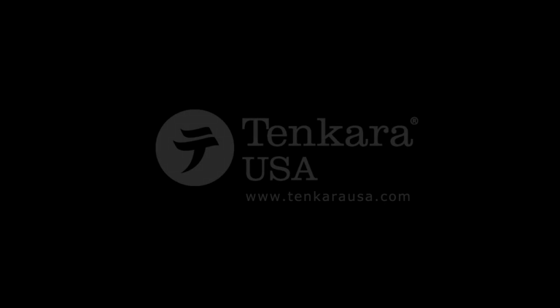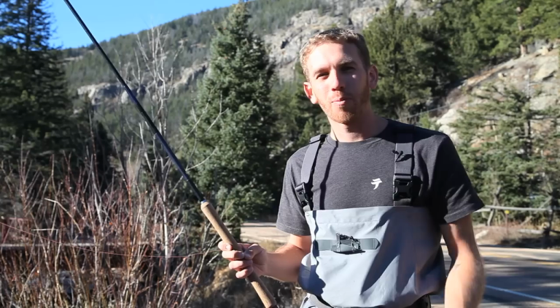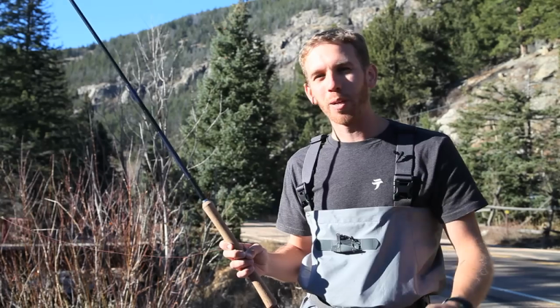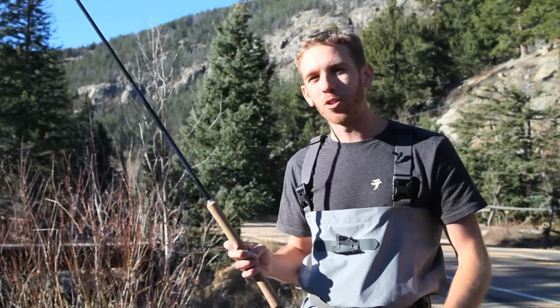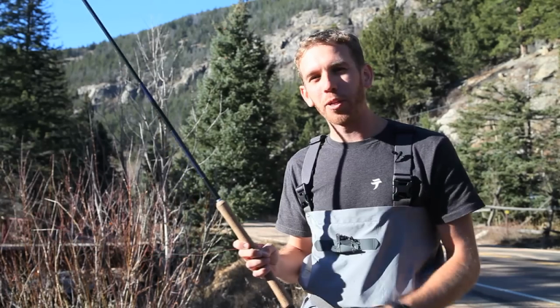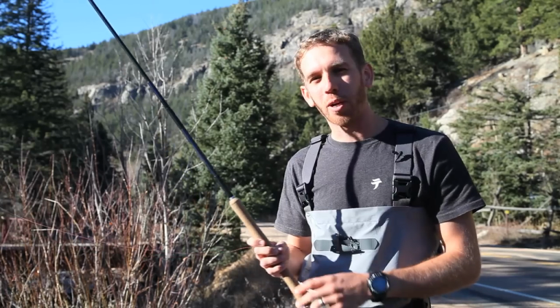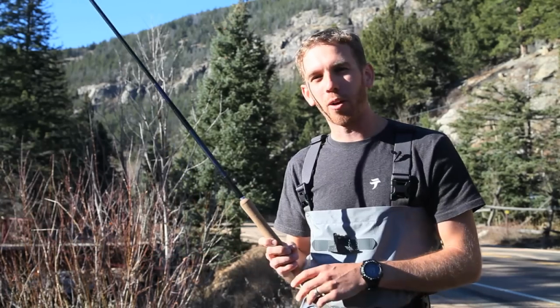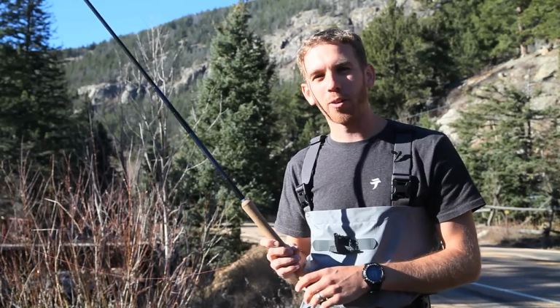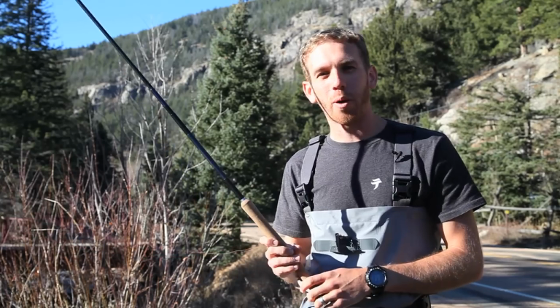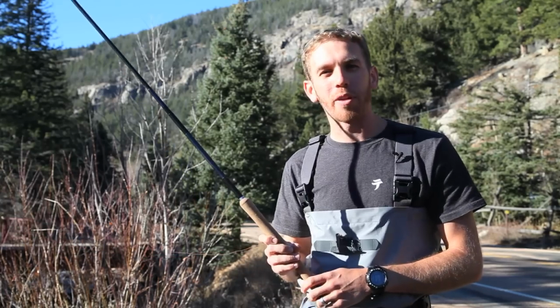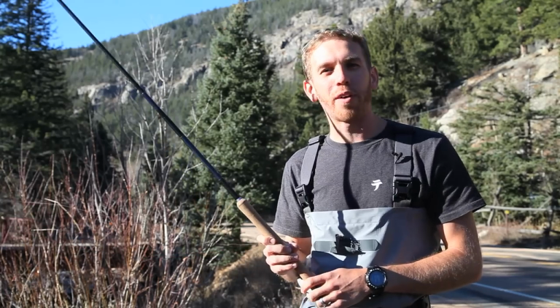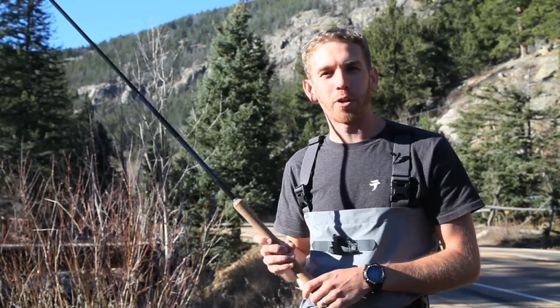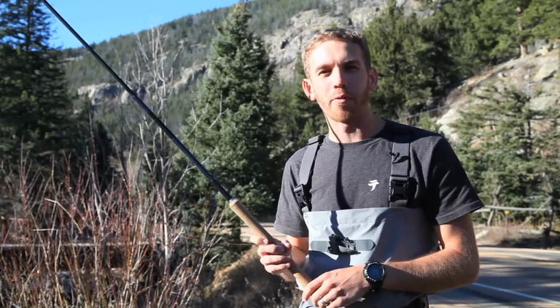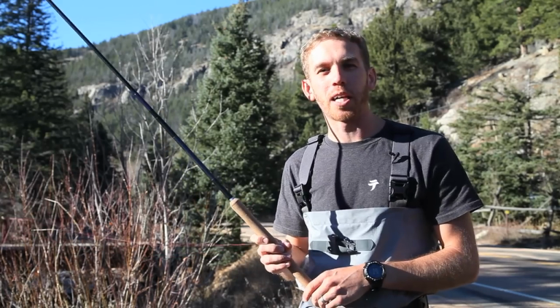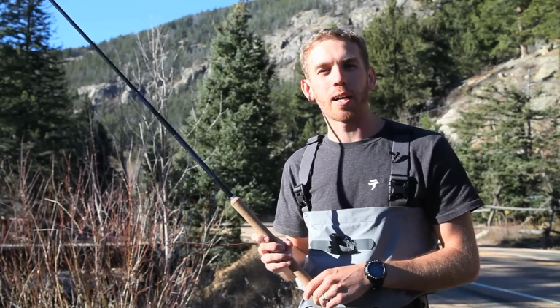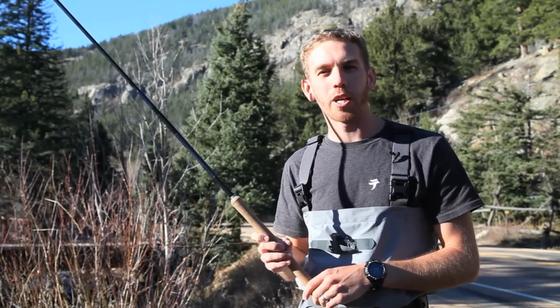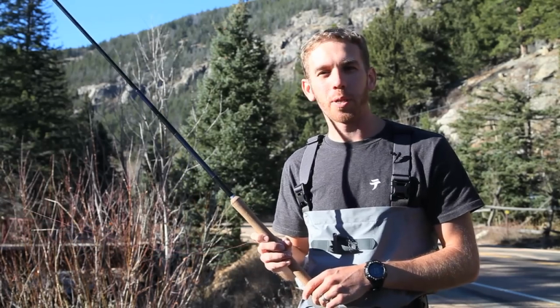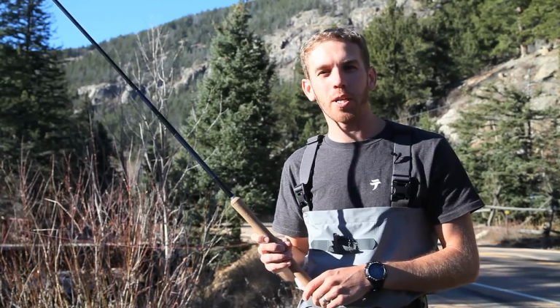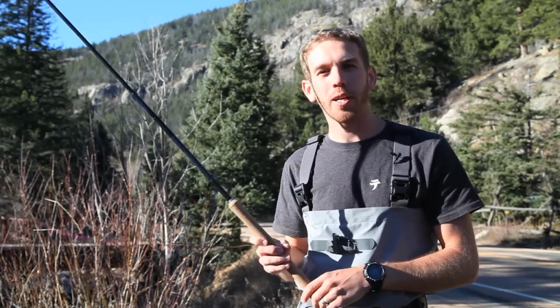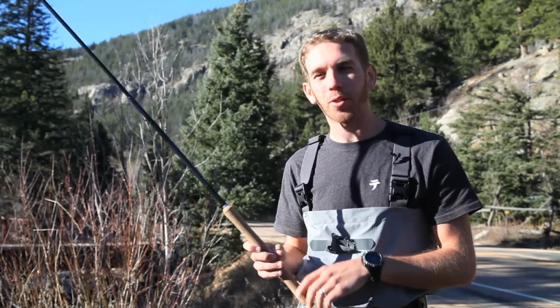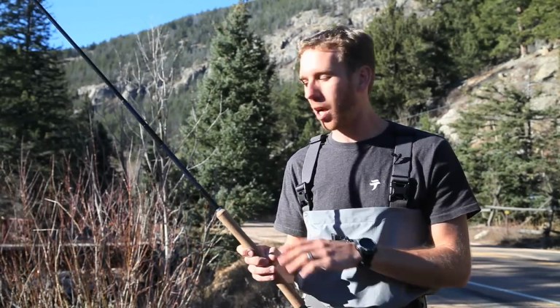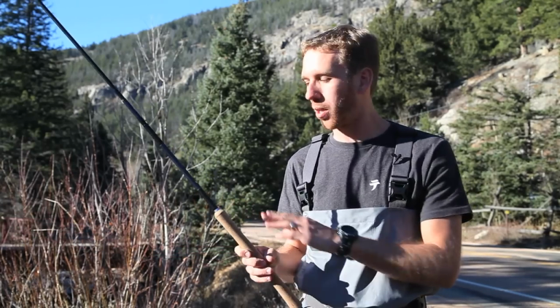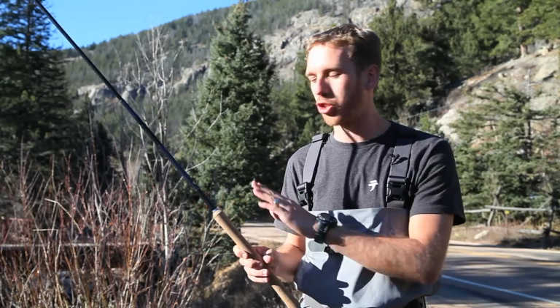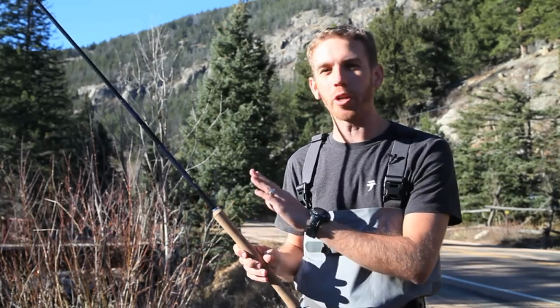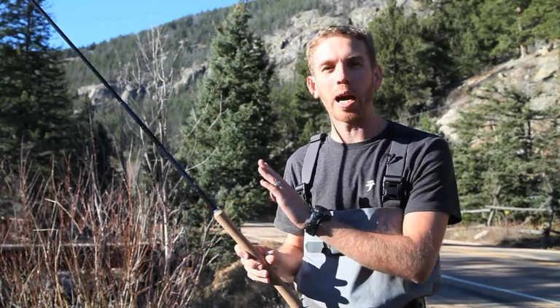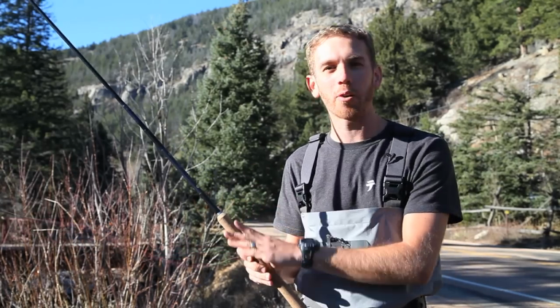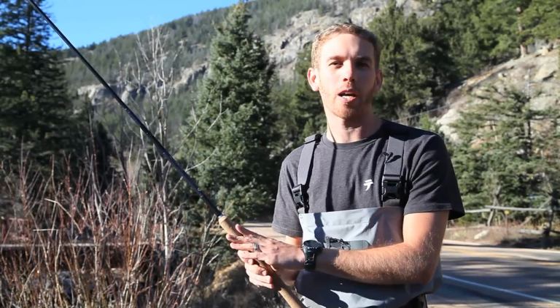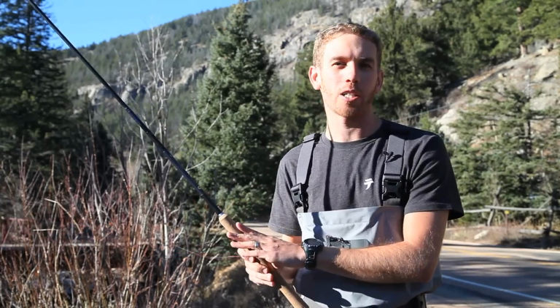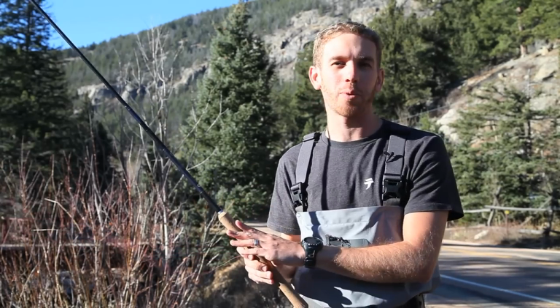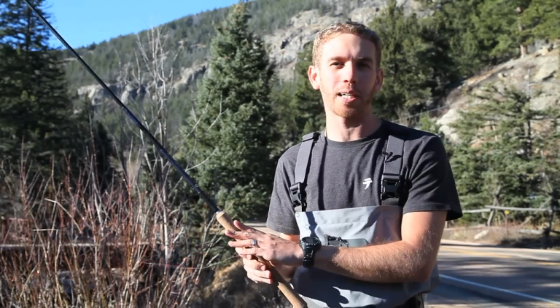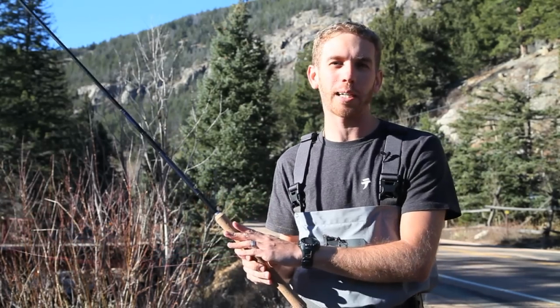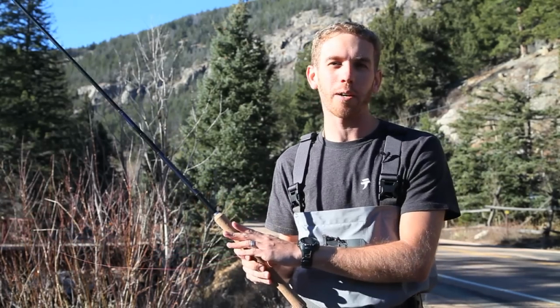My name is Daniel Gallardo. I'm the founder of Tenkata USA. Today I'm going to show you how to cast with Tenkata.